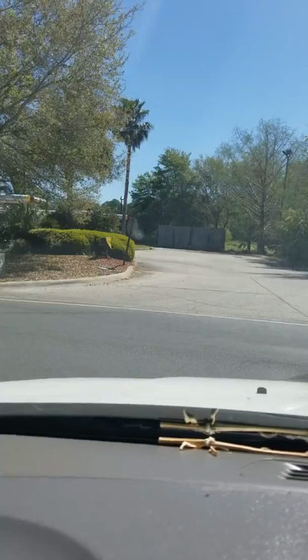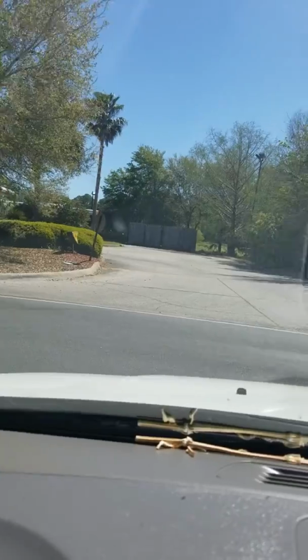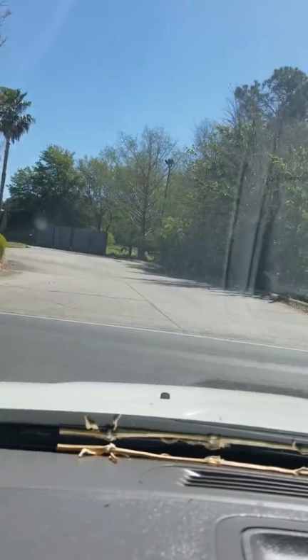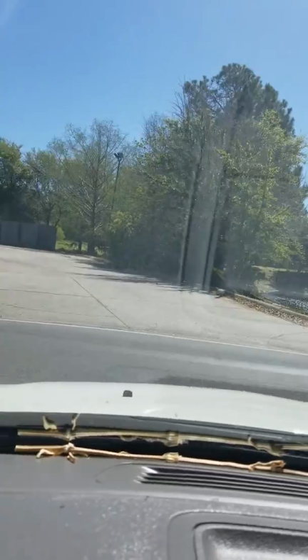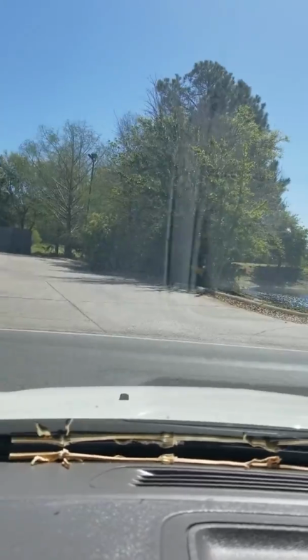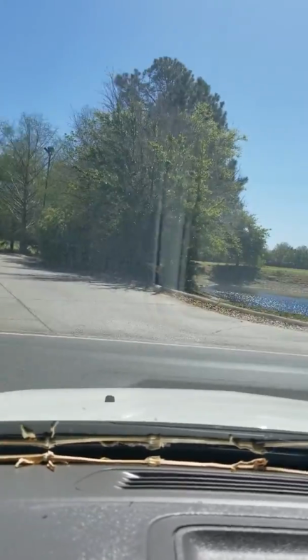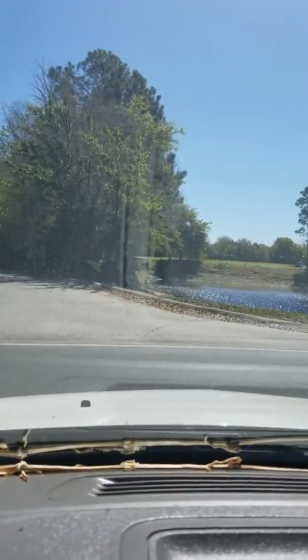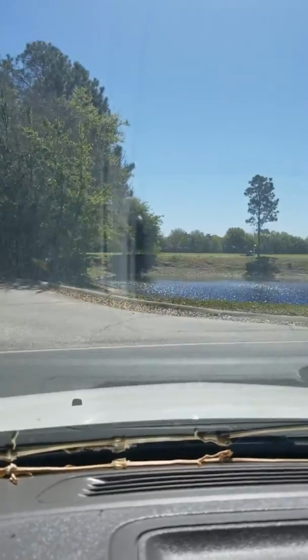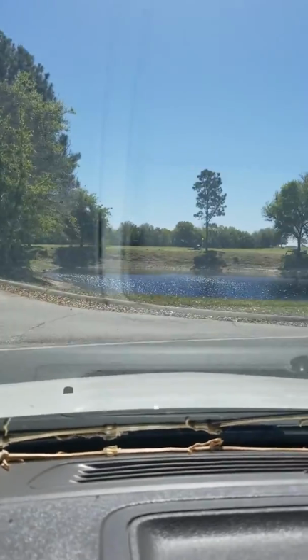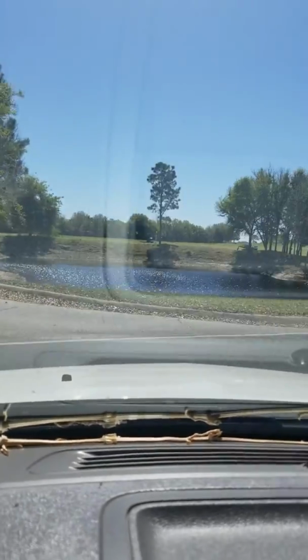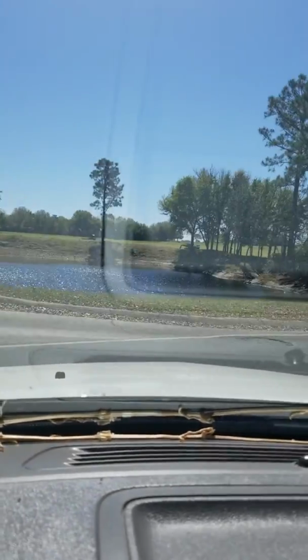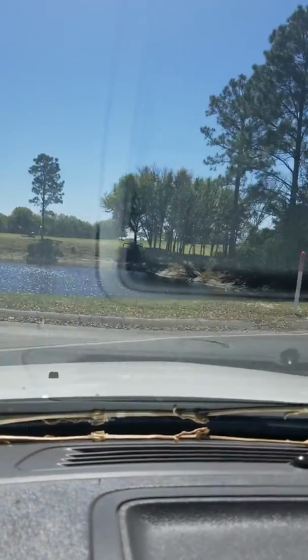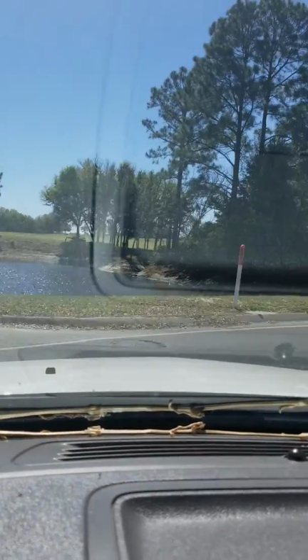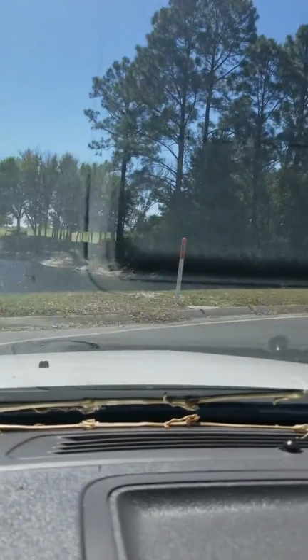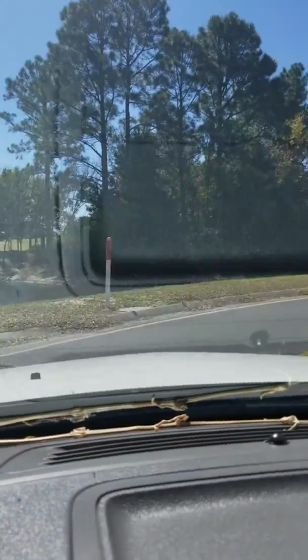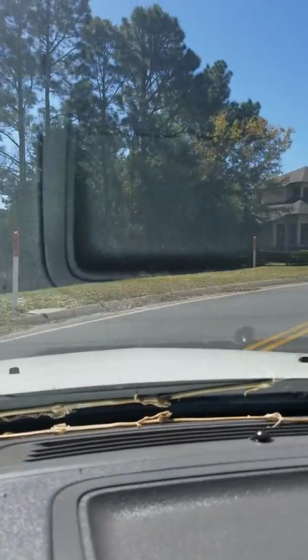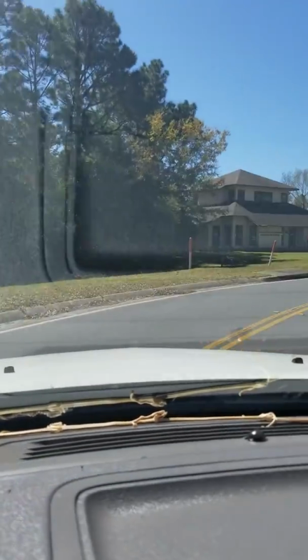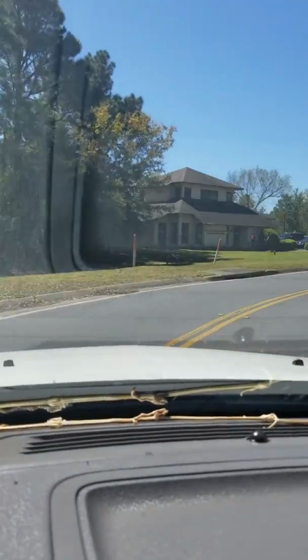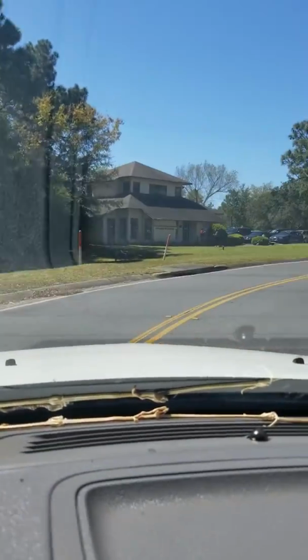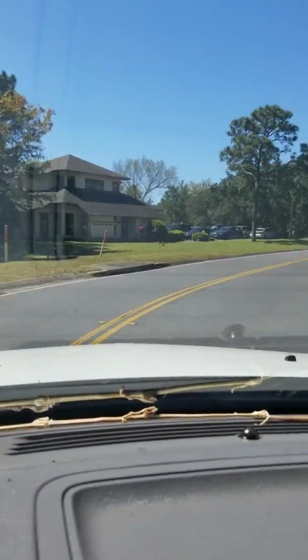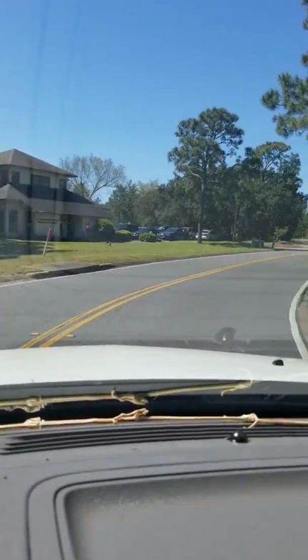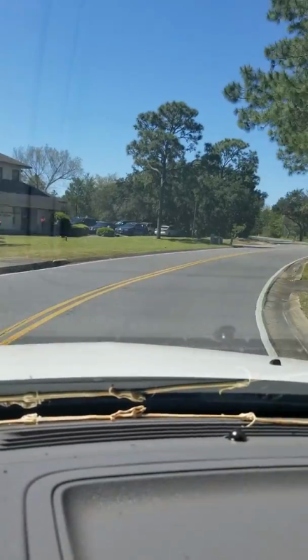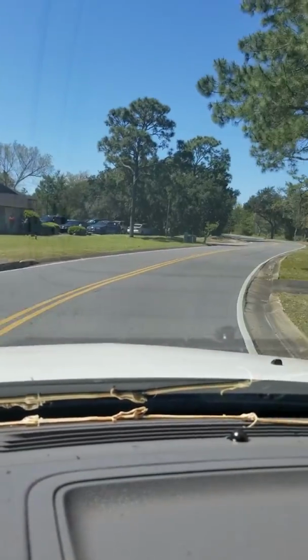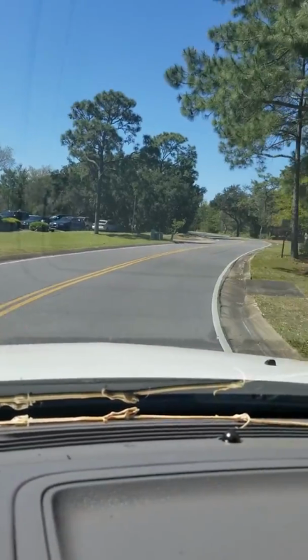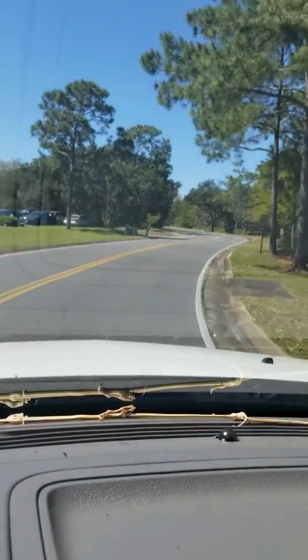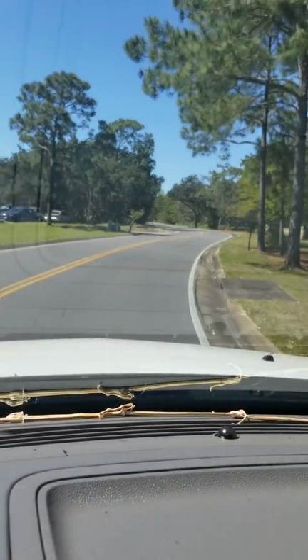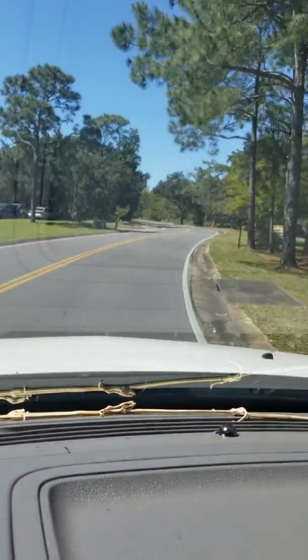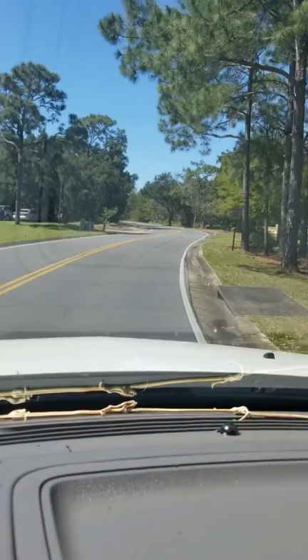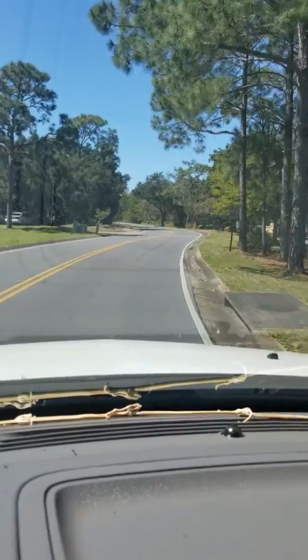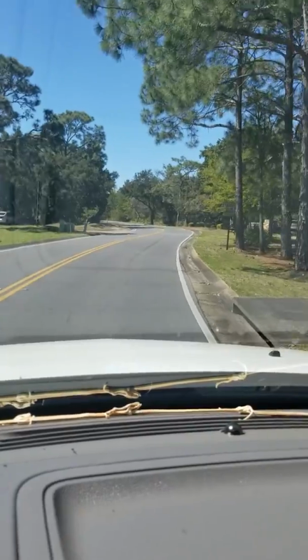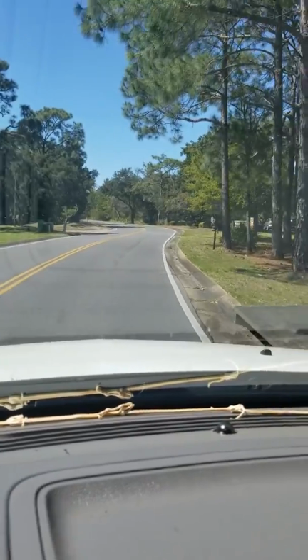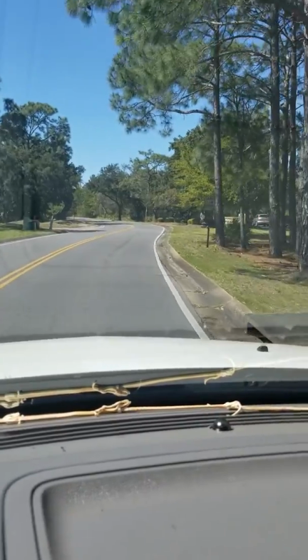Good morning. I'm headed back into the neighborhood to take a look at the home on Redwood.